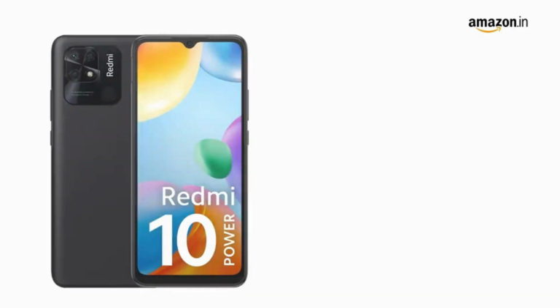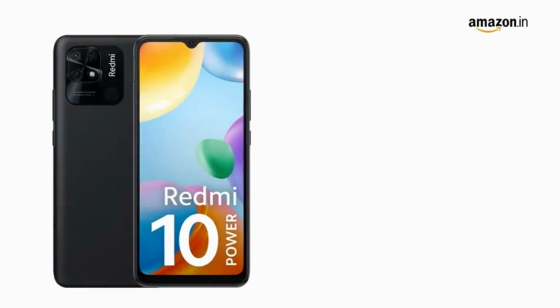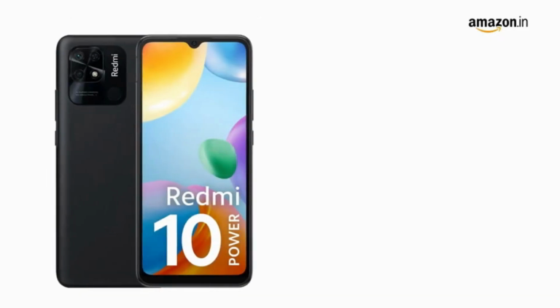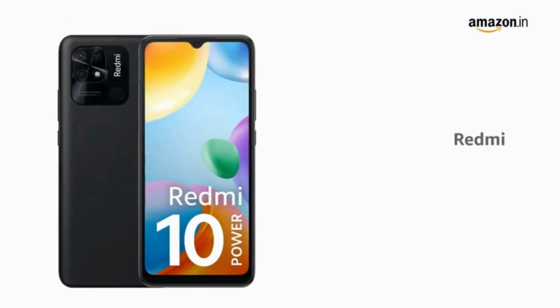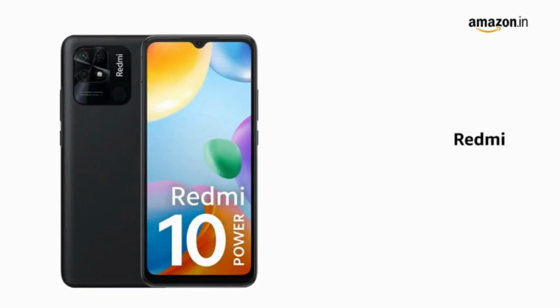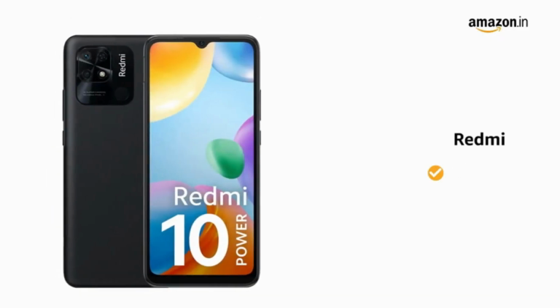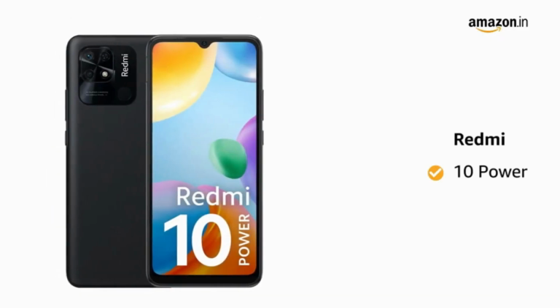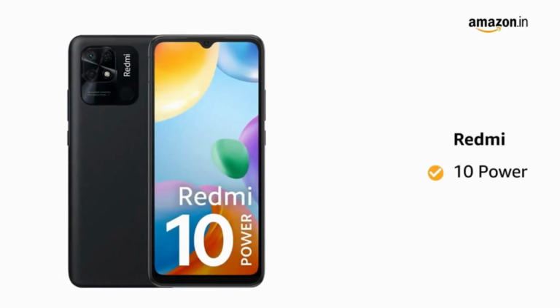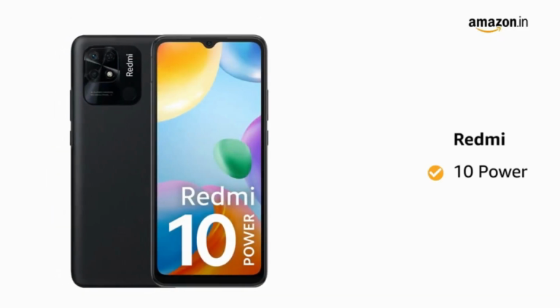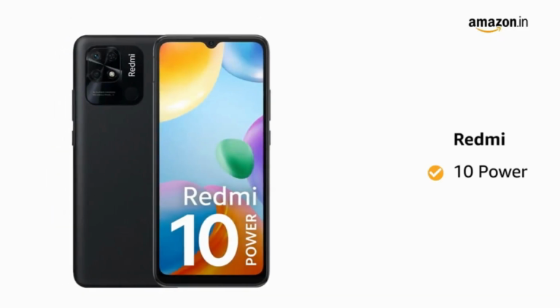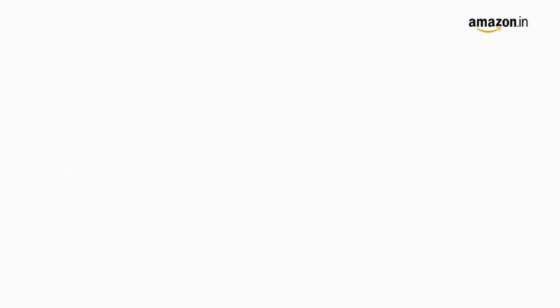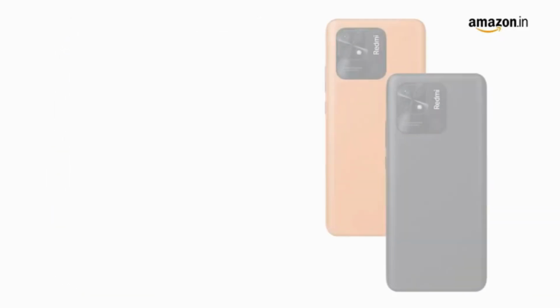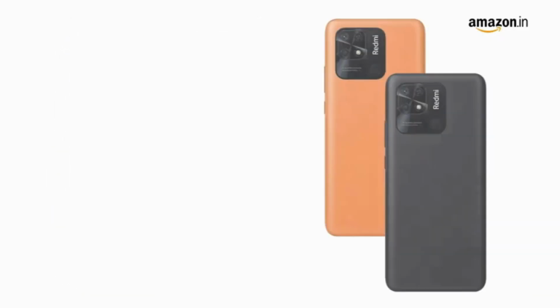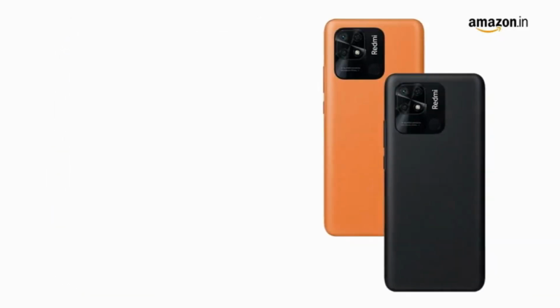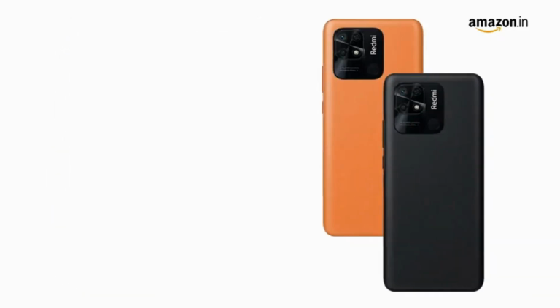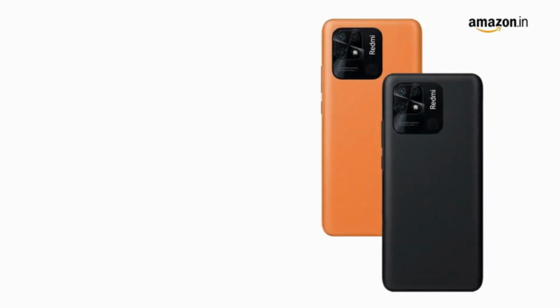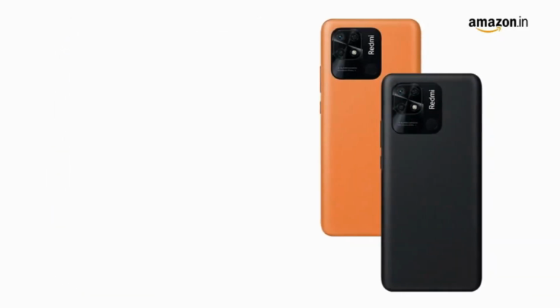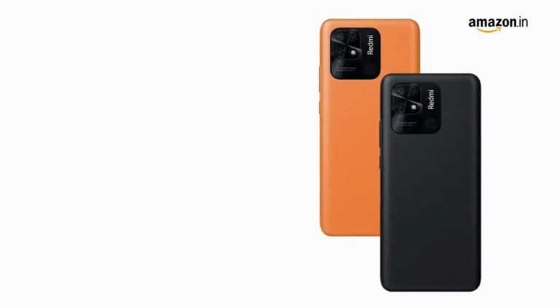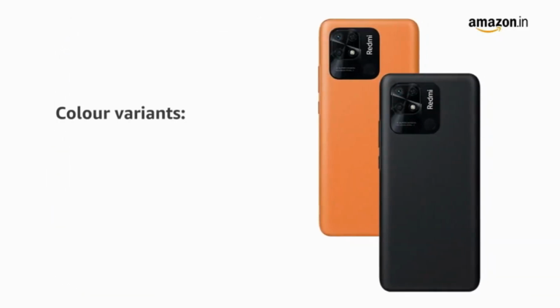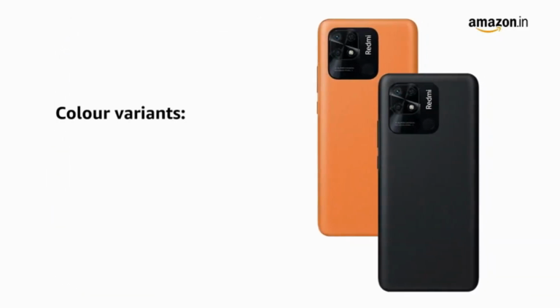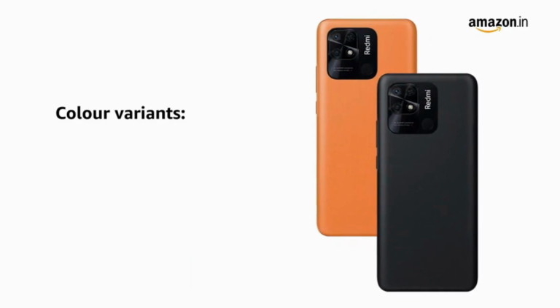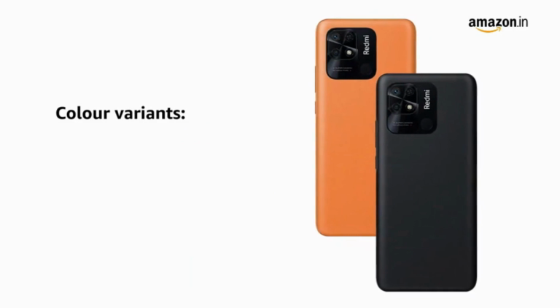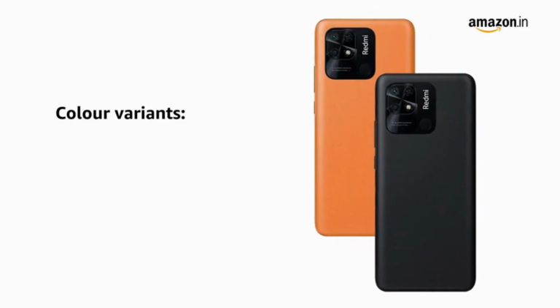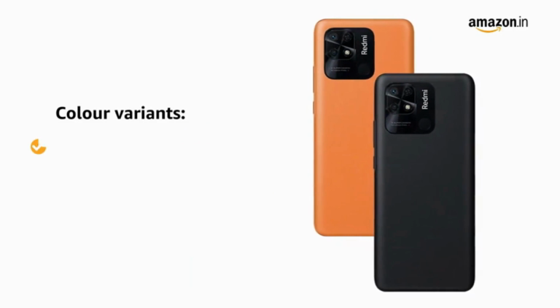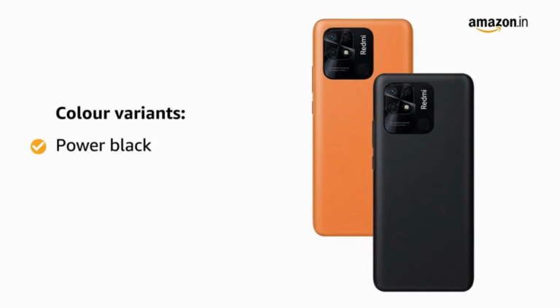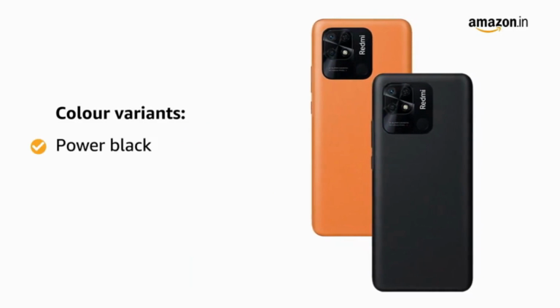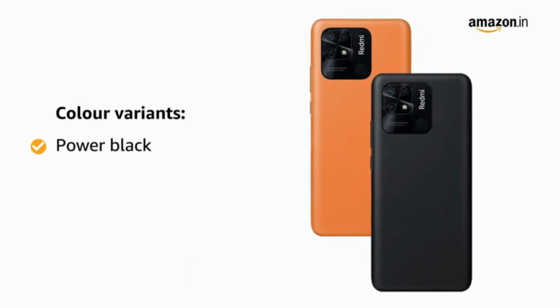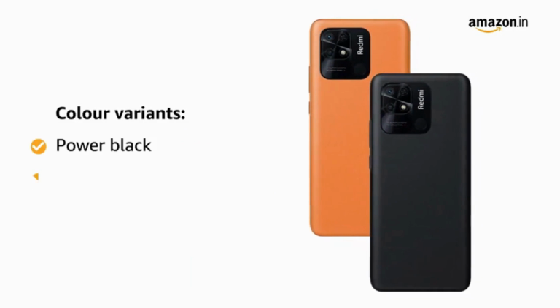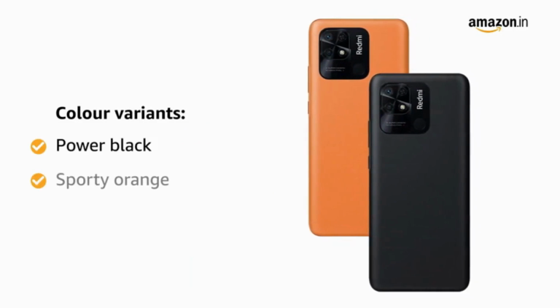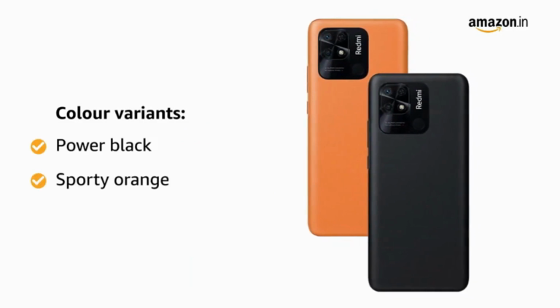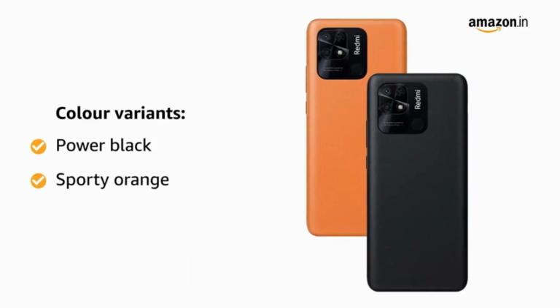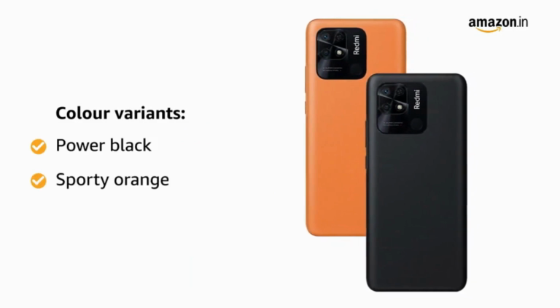Presenting Redmi 10 Power. This smartphone comes in two color variants: Power Black and Sporty Orange.